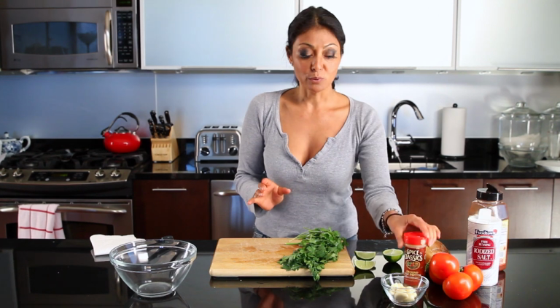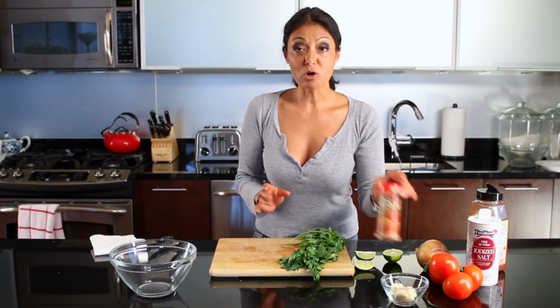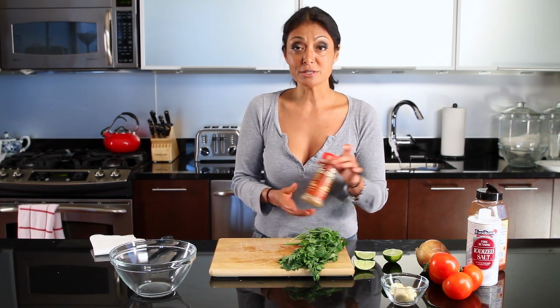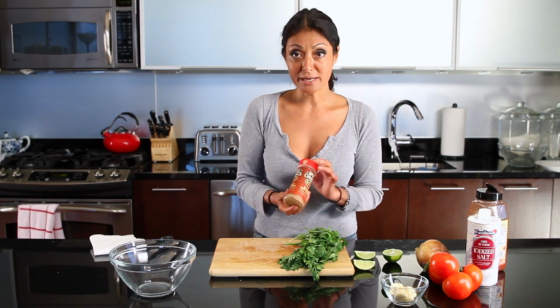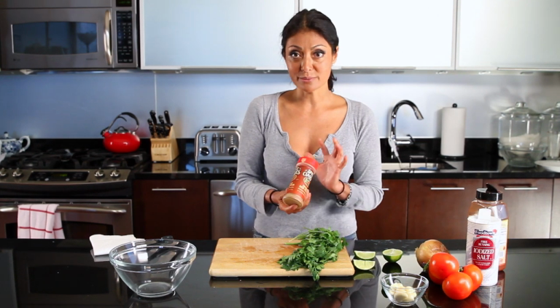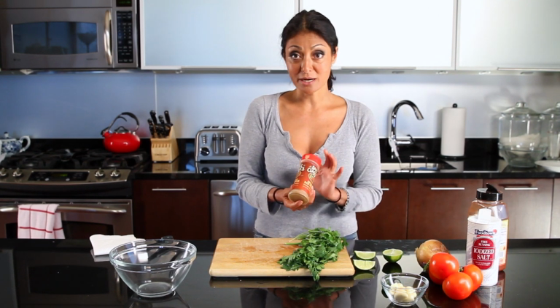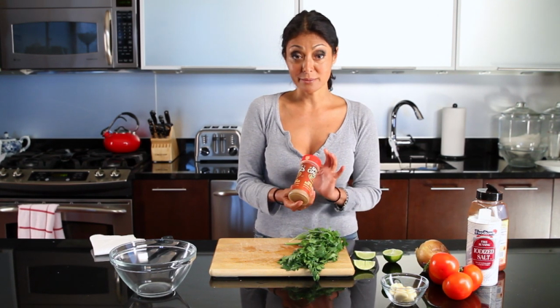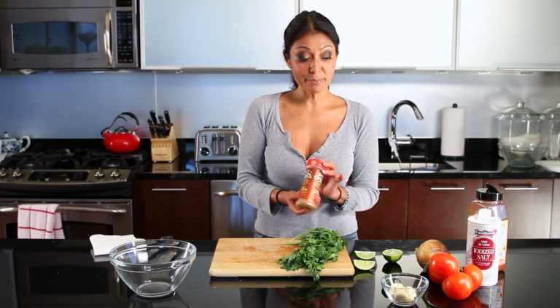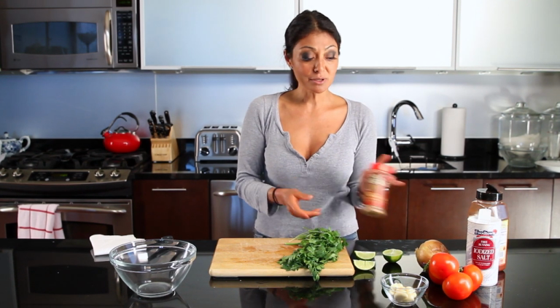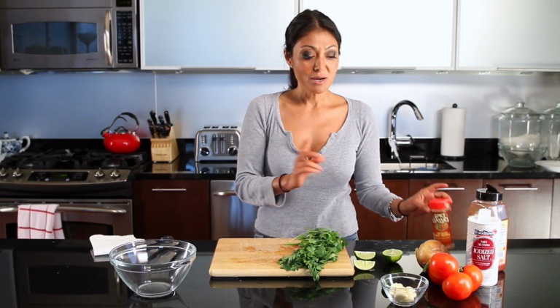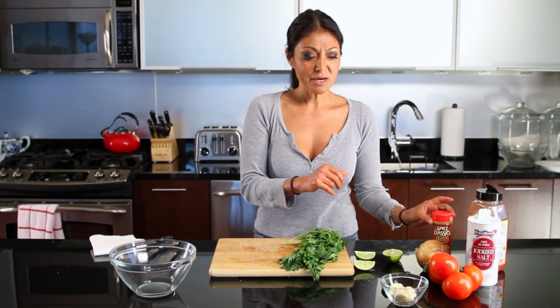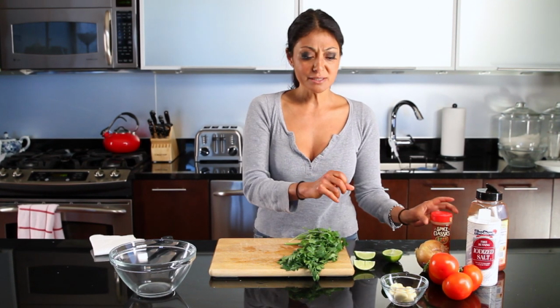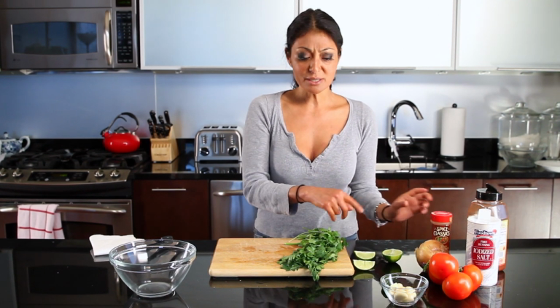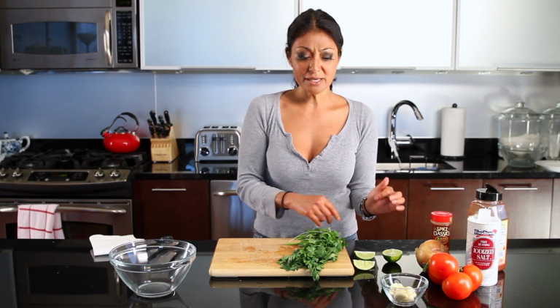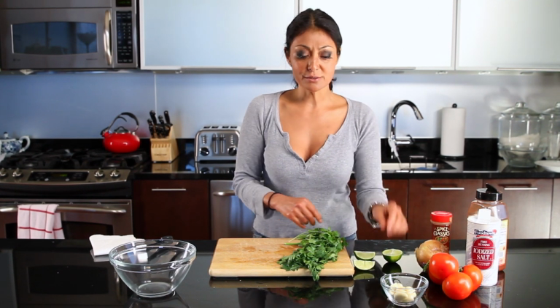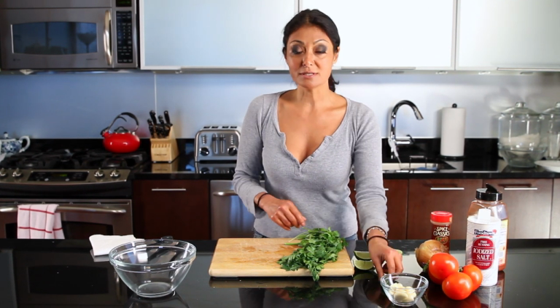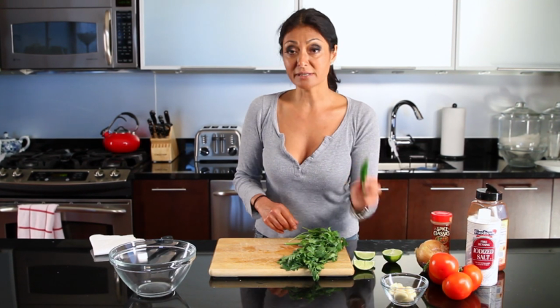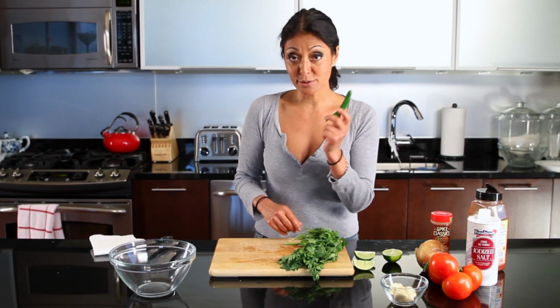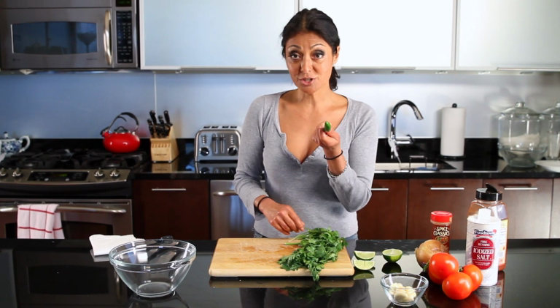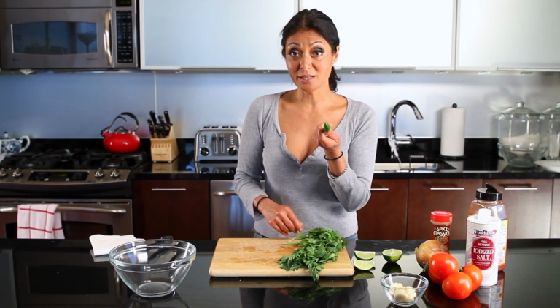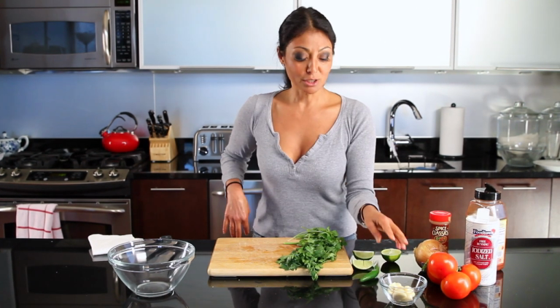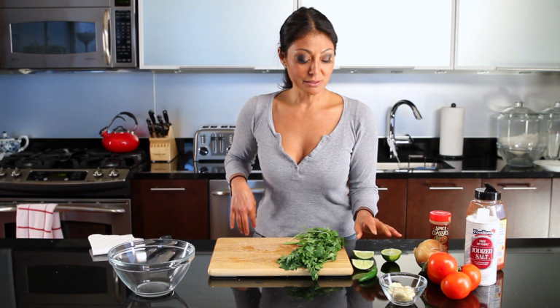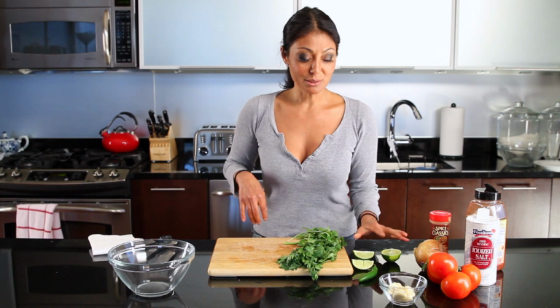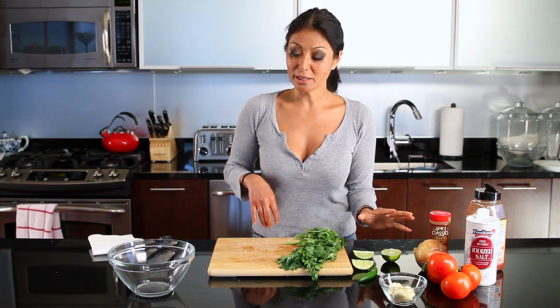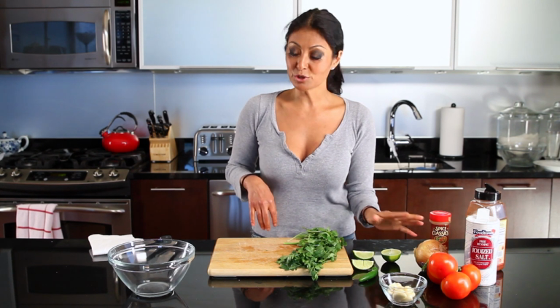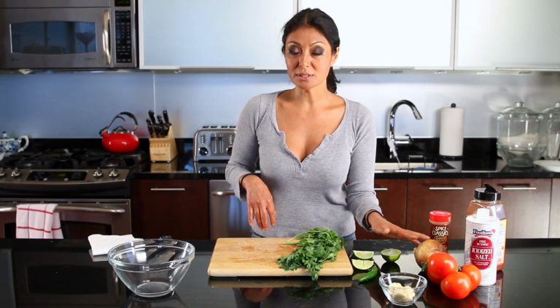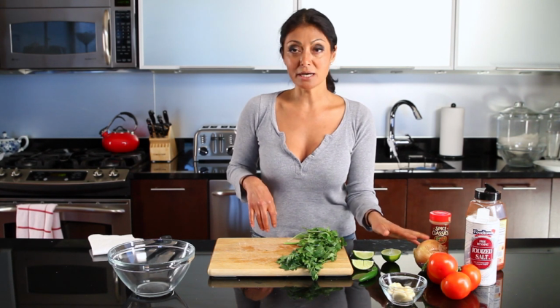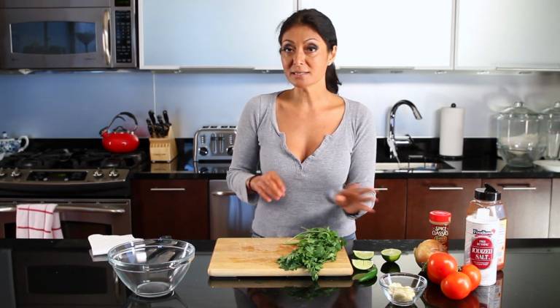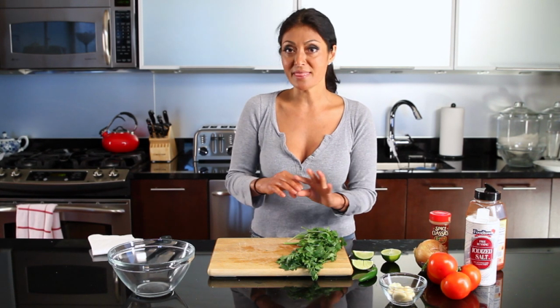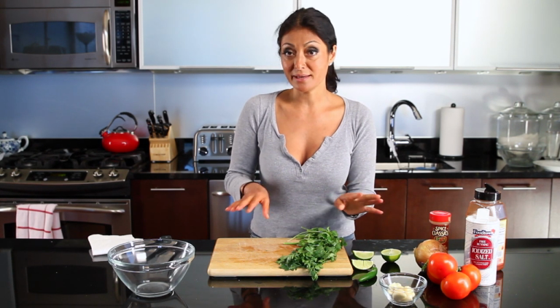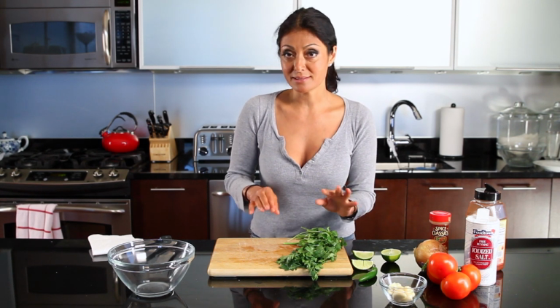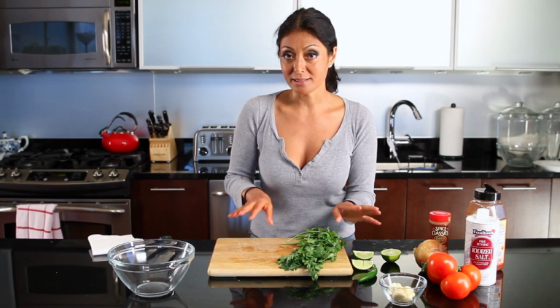I will also add some cayenne pepper, onion, tomatoes, serrano chile, garlic, some lime juice, and onions — and that's it.